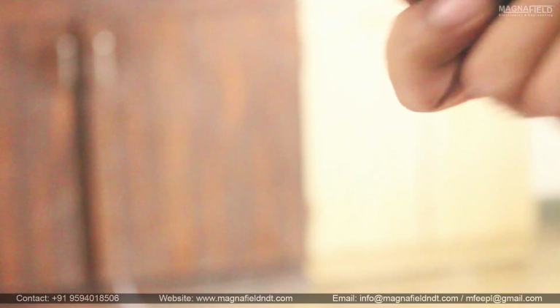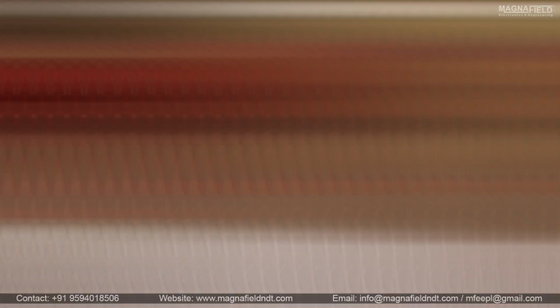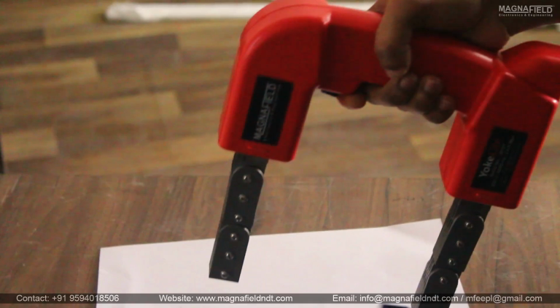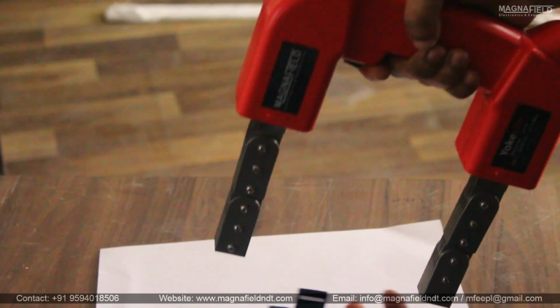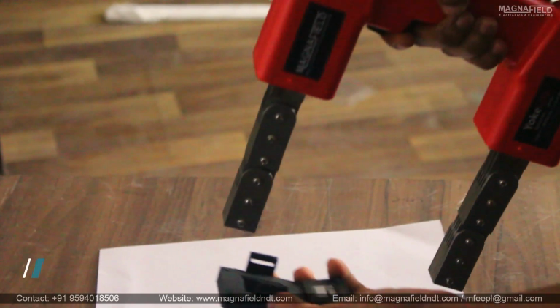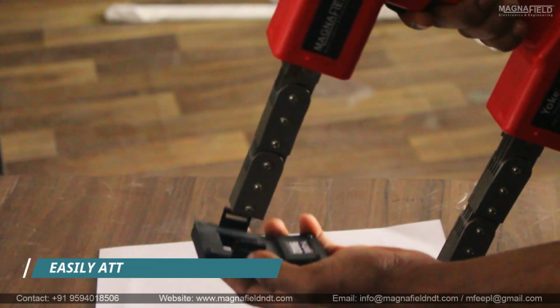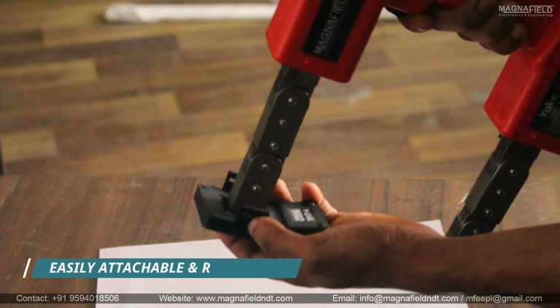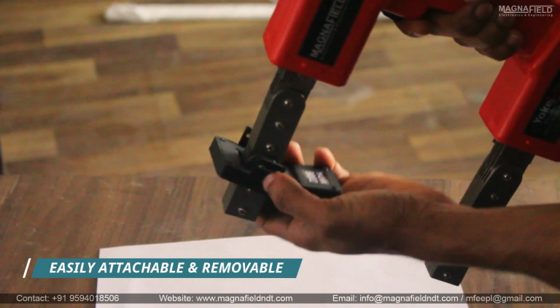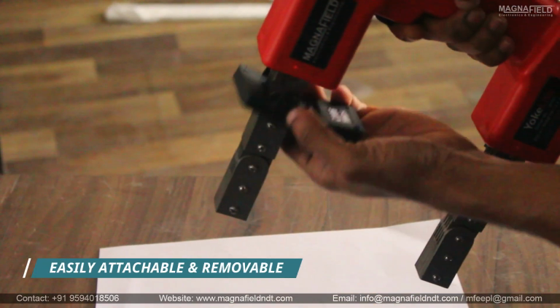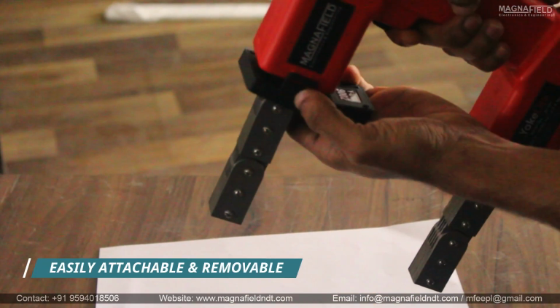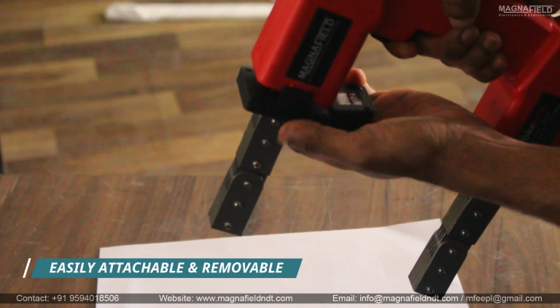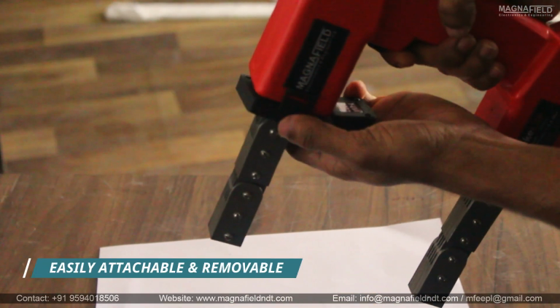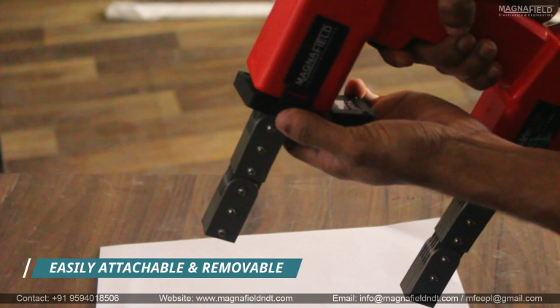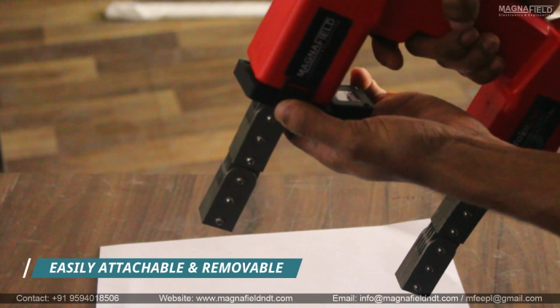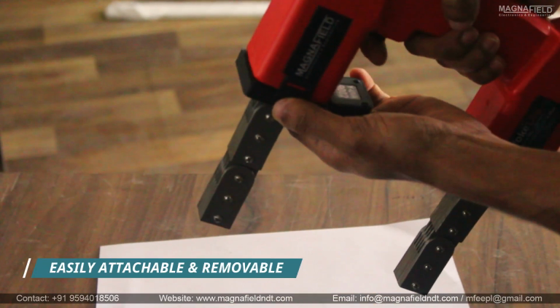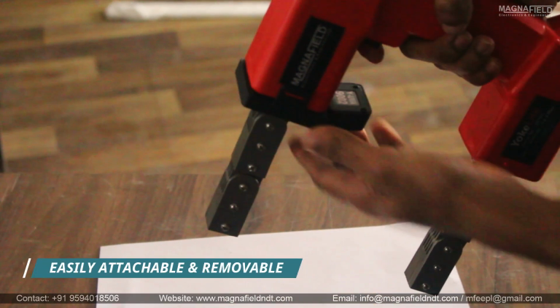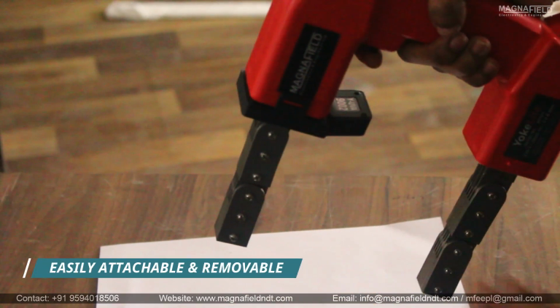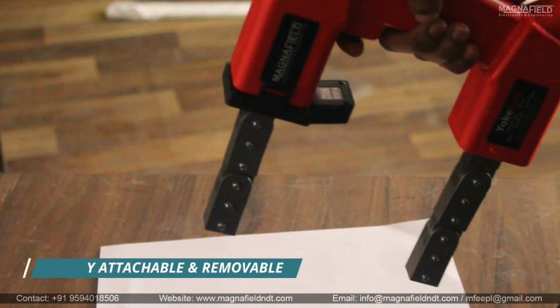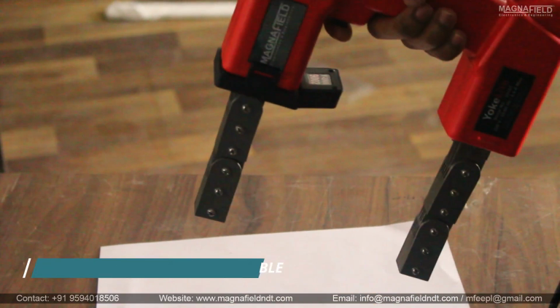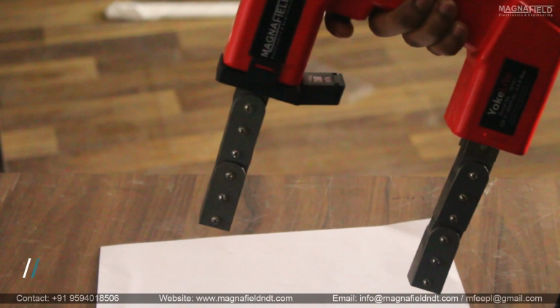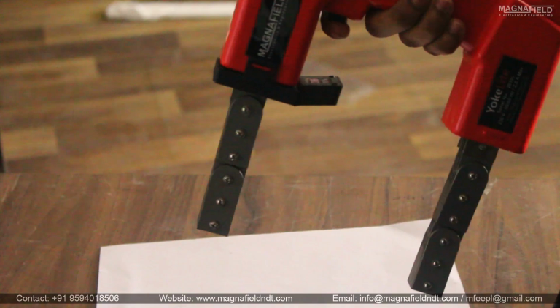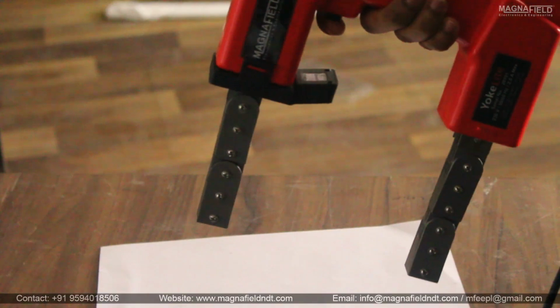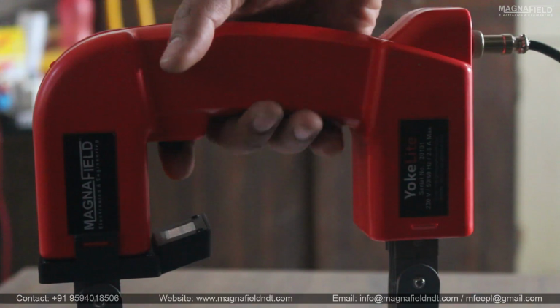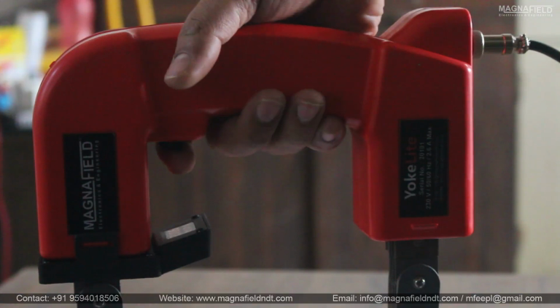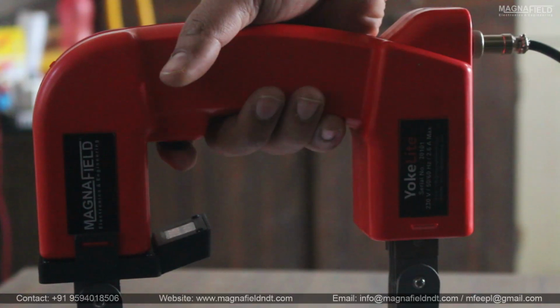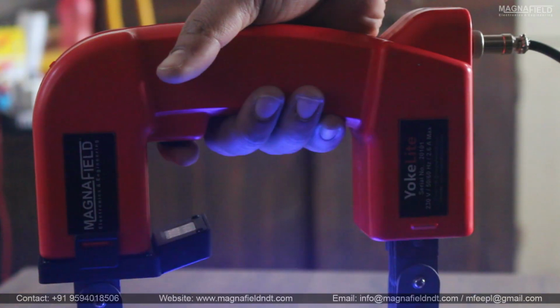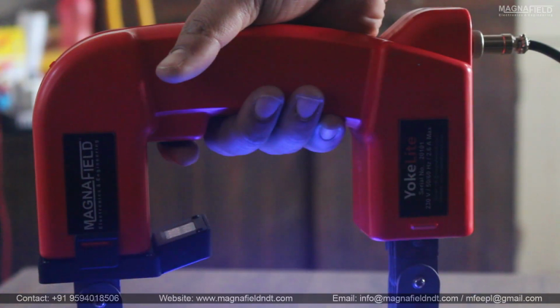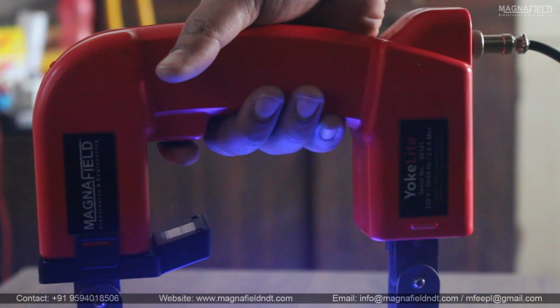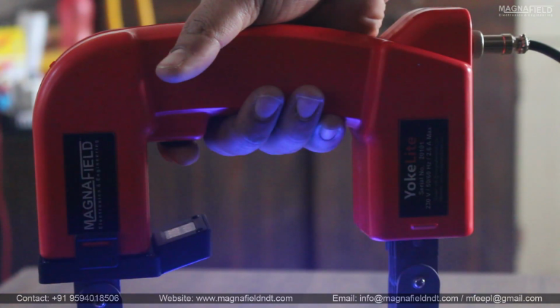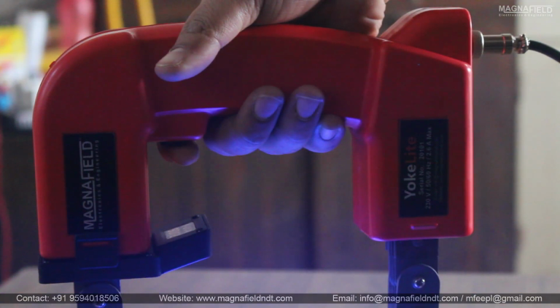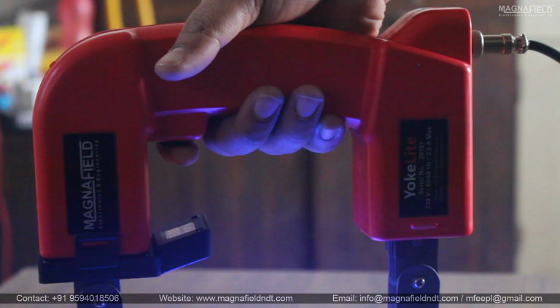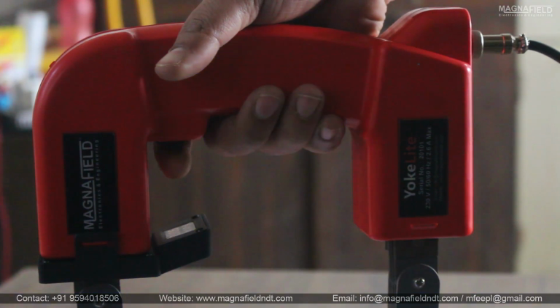The attachment snaps on effortlessly — just clip it in place and start using it. No extra connections needed.